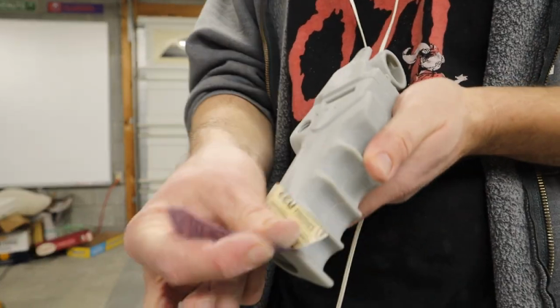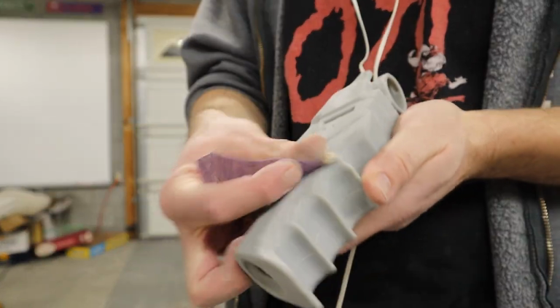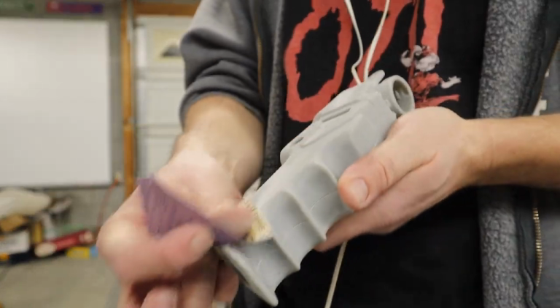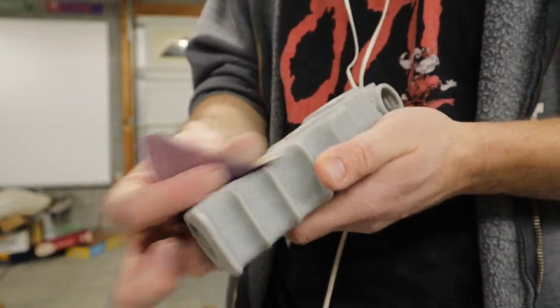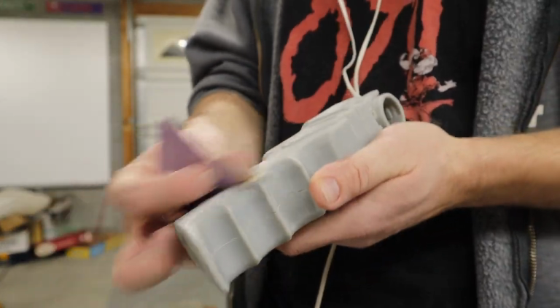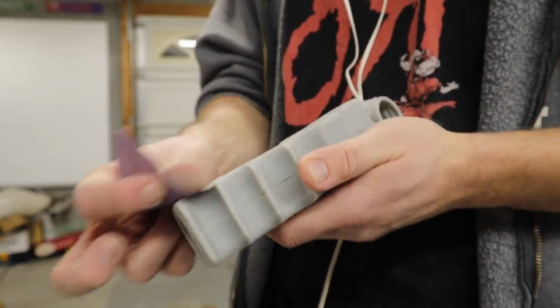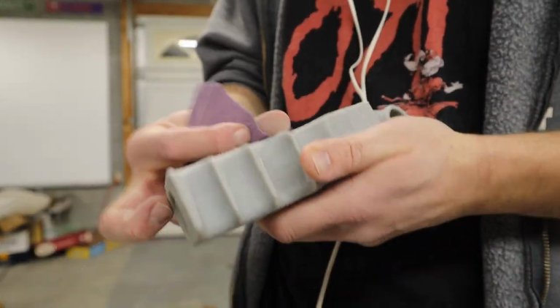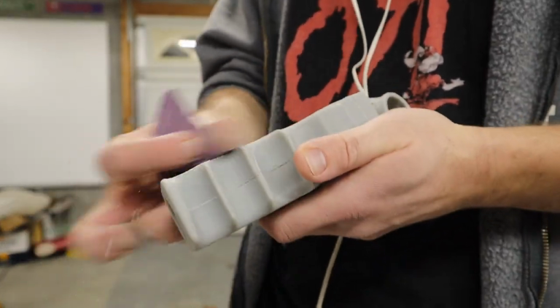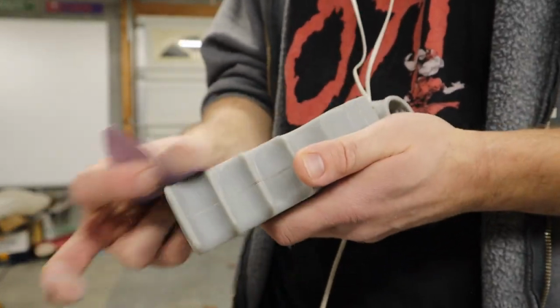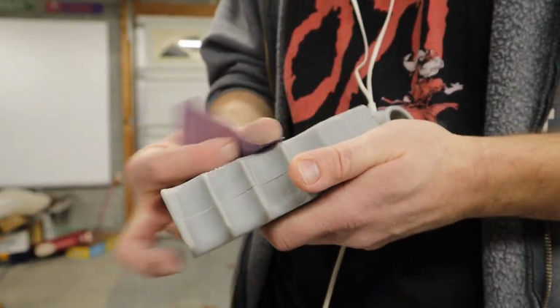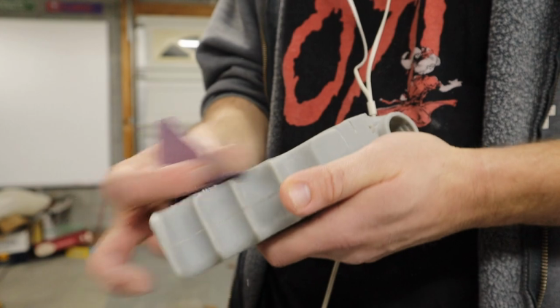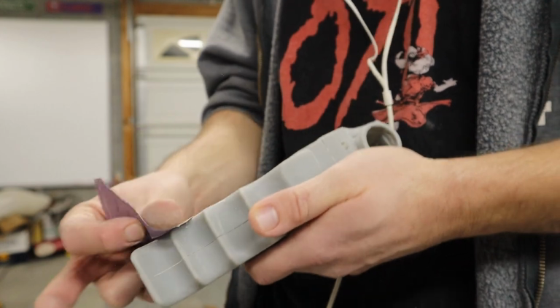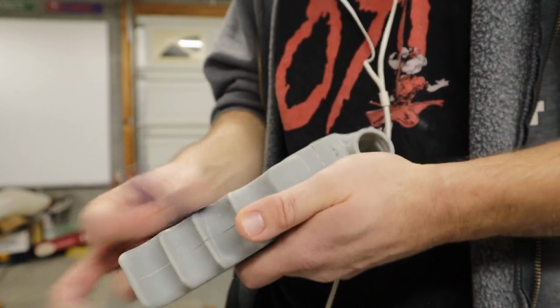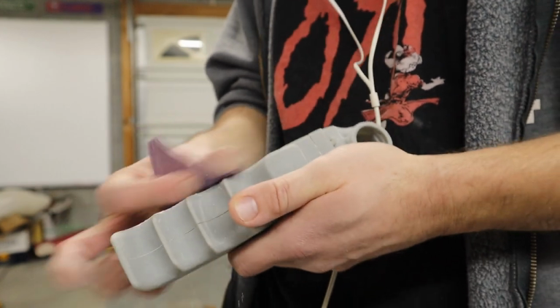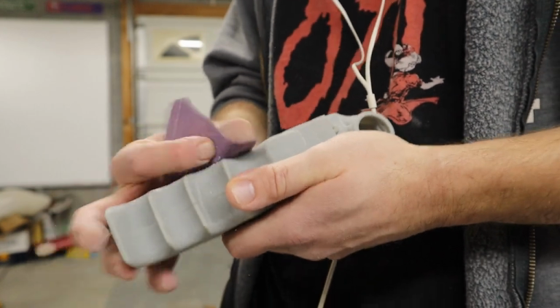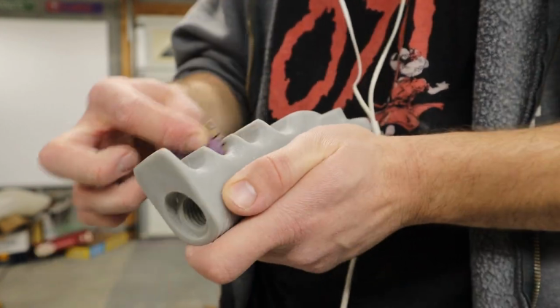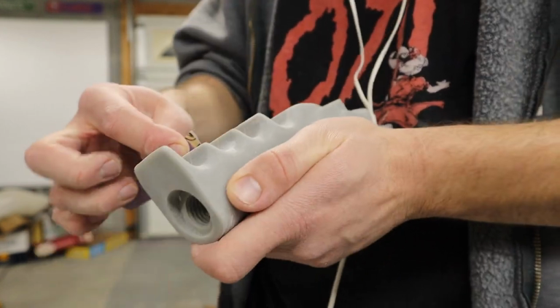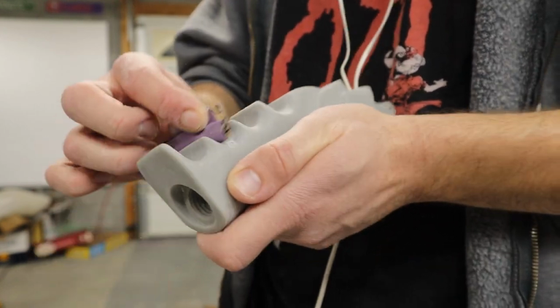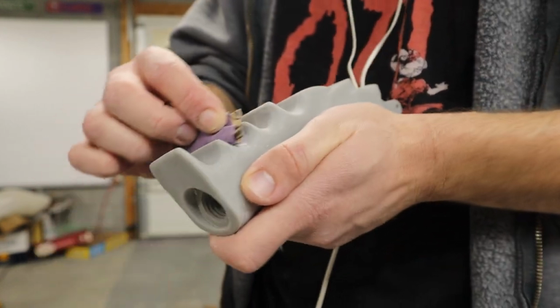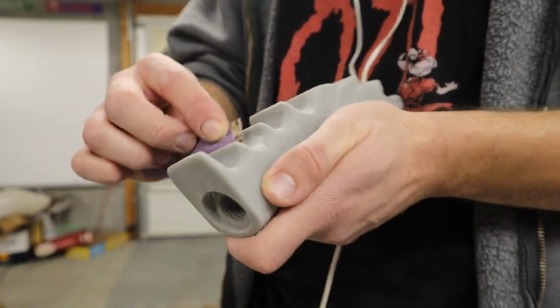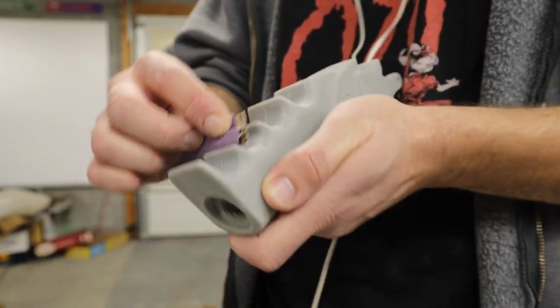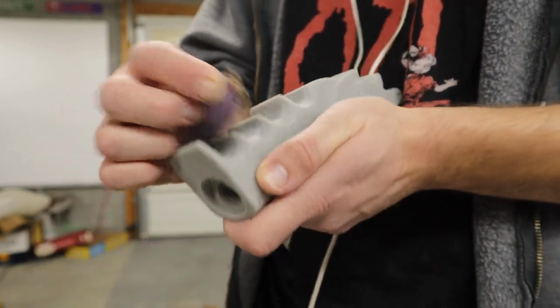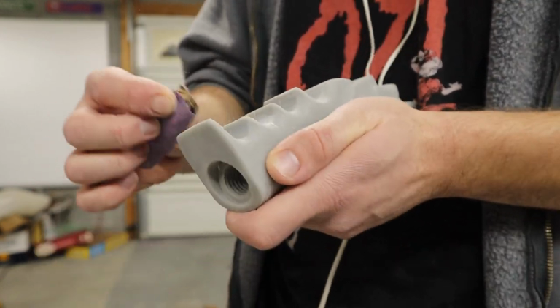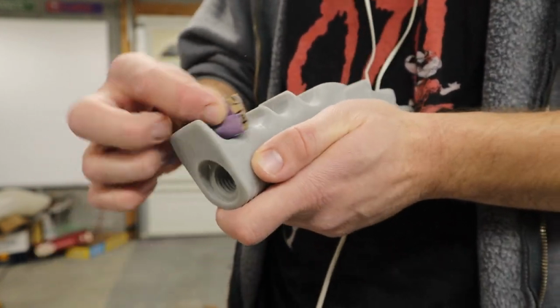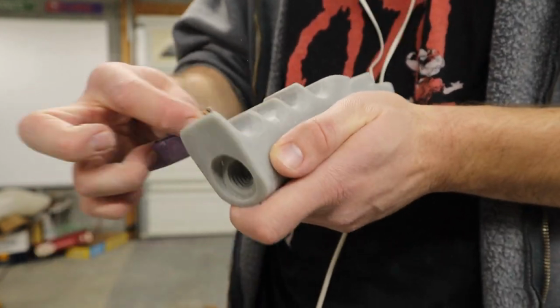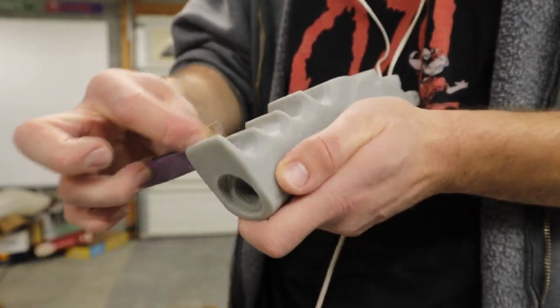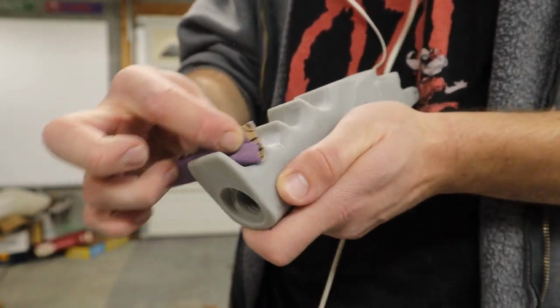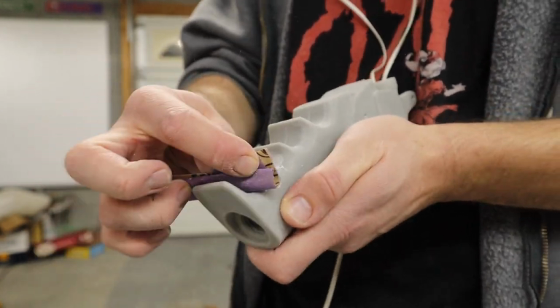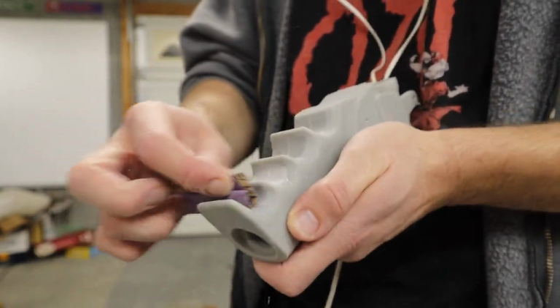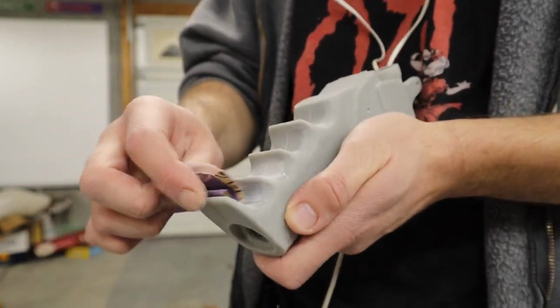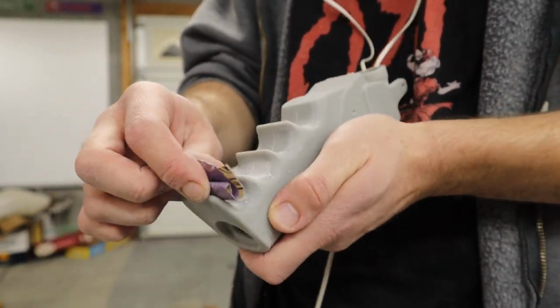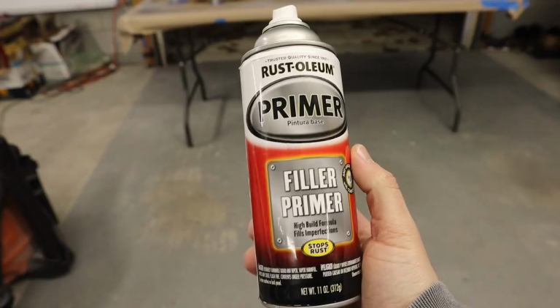Of course you can't have a project without sanding. I went up to 320 grit, which is good enough for the filler primer to hide all the scratches.